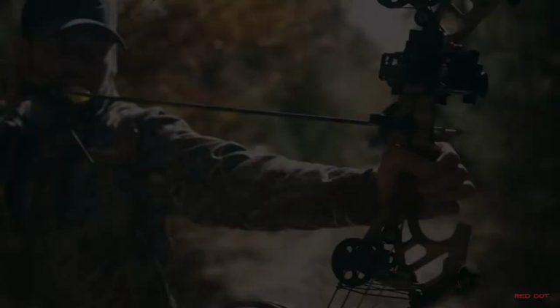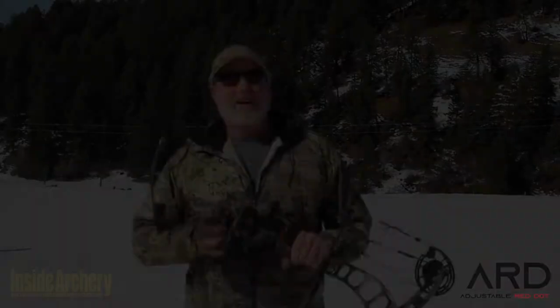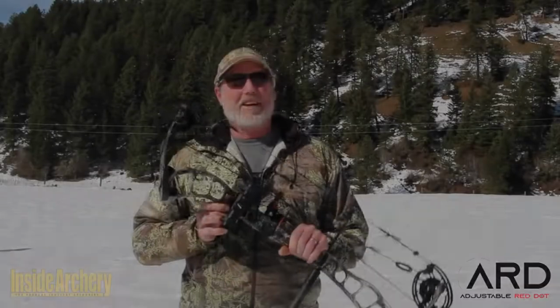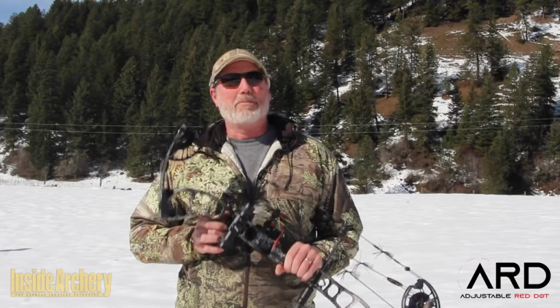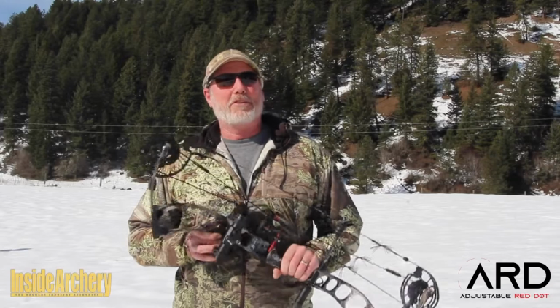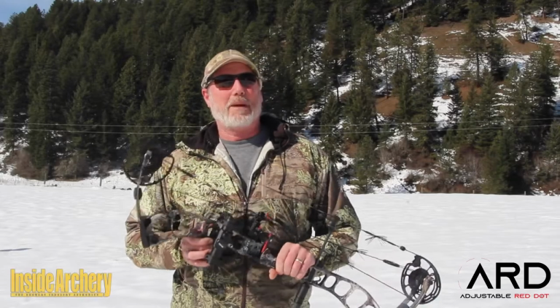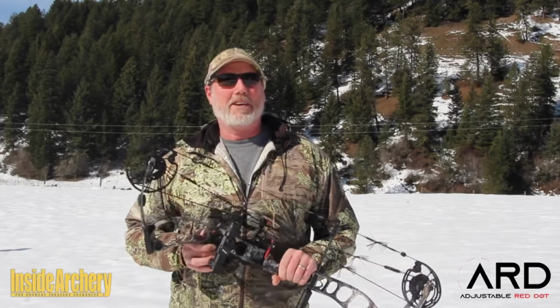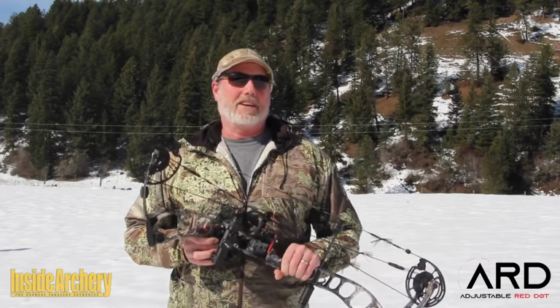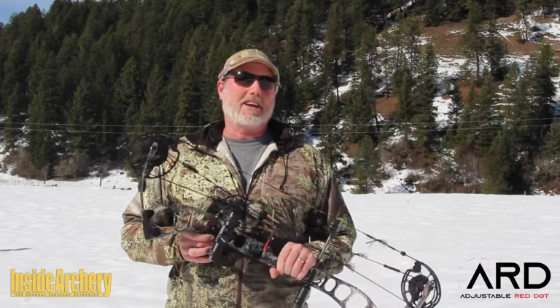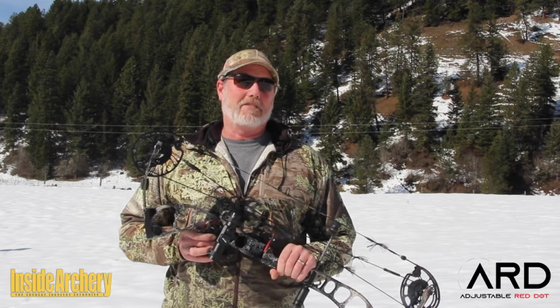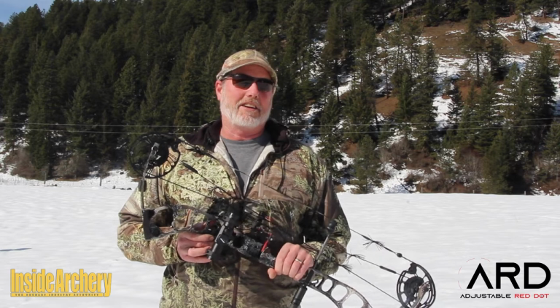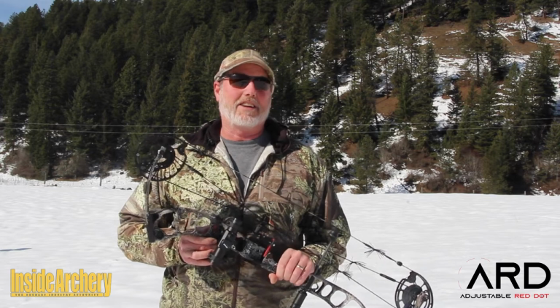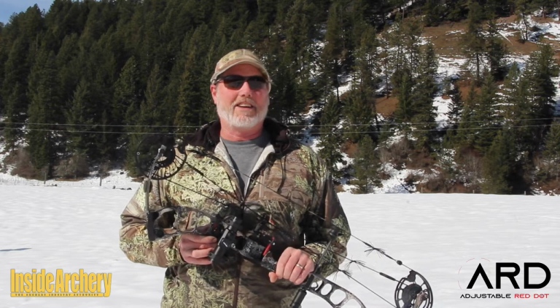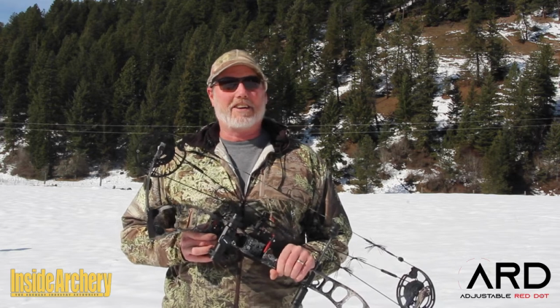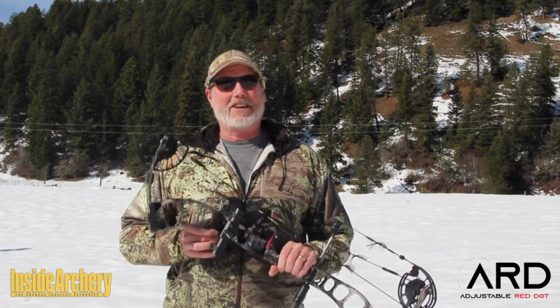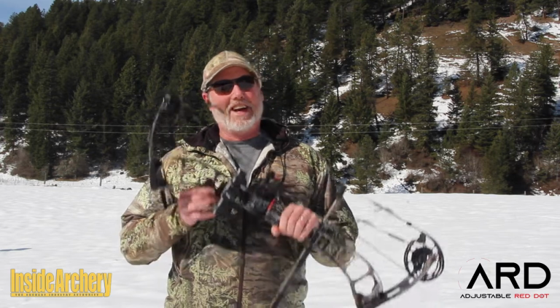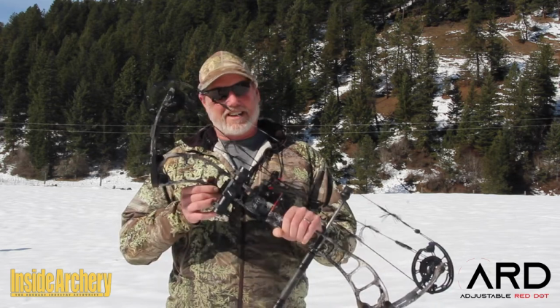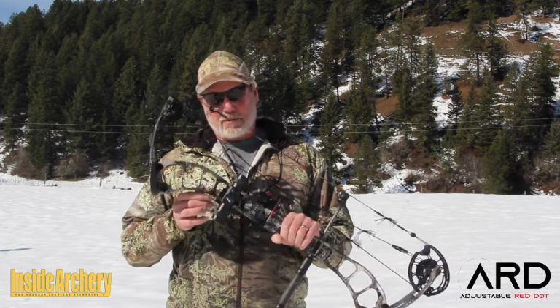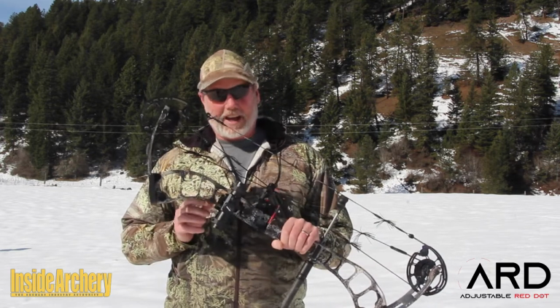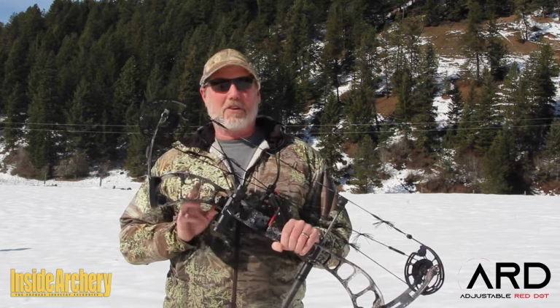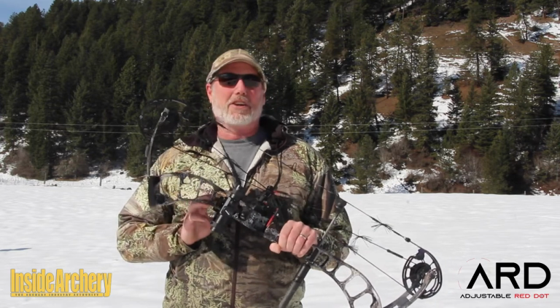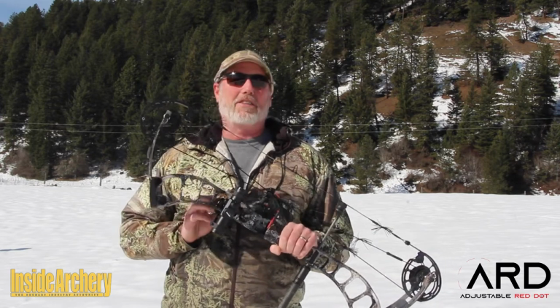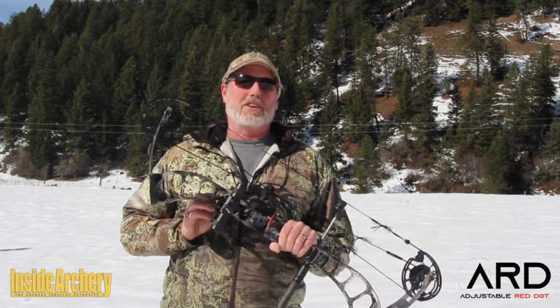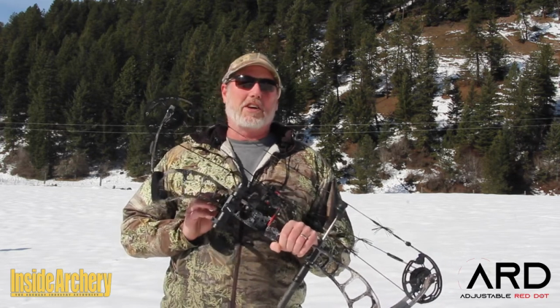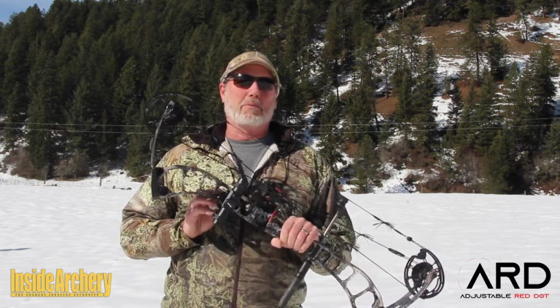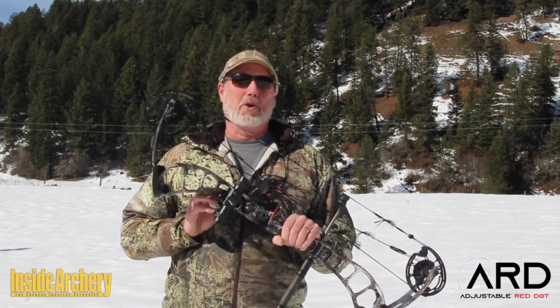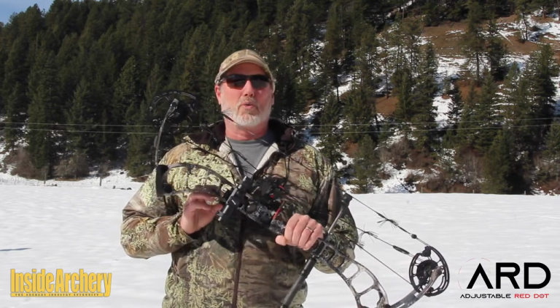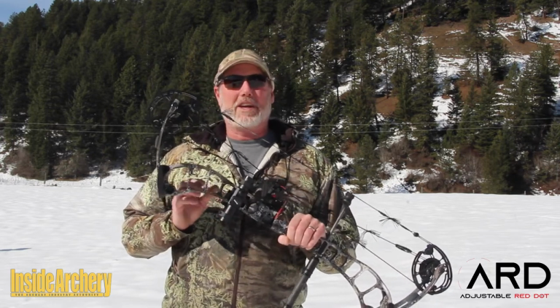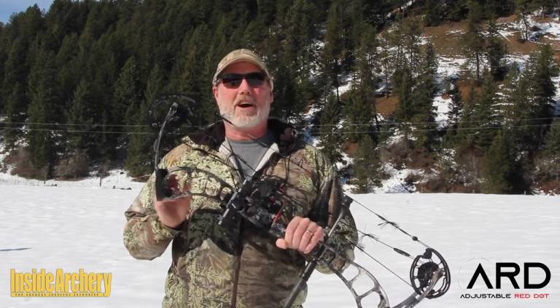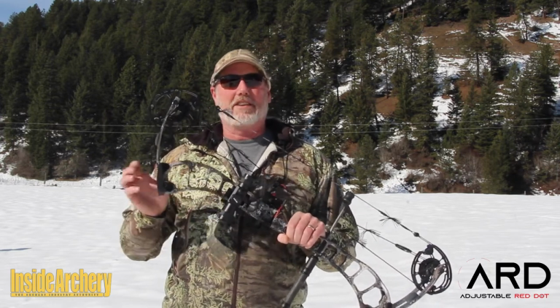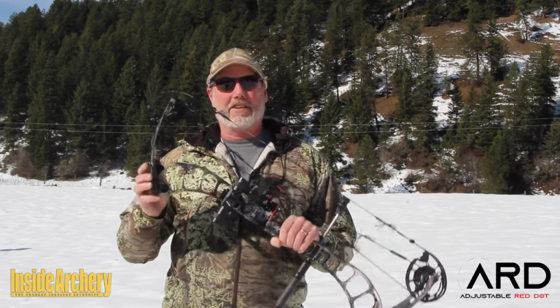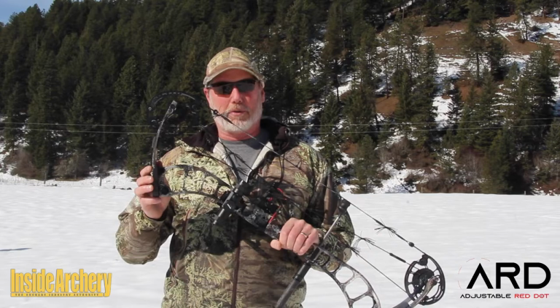Hi there, I'm Patrick Mateen, Executive Editor at InsideArchery. Today we're going to have a look at the adjustable red dot system.